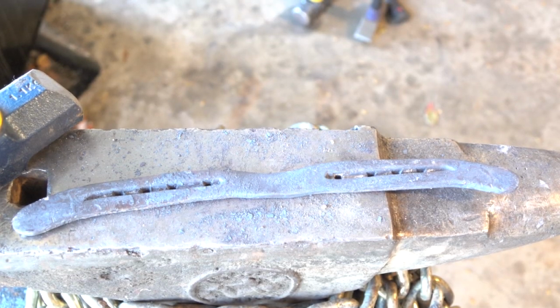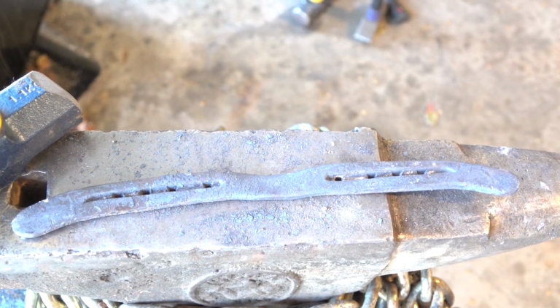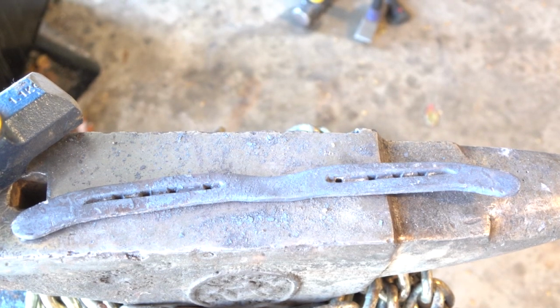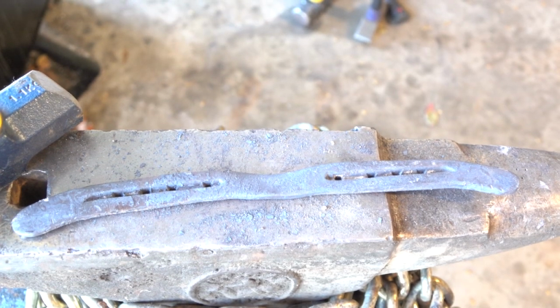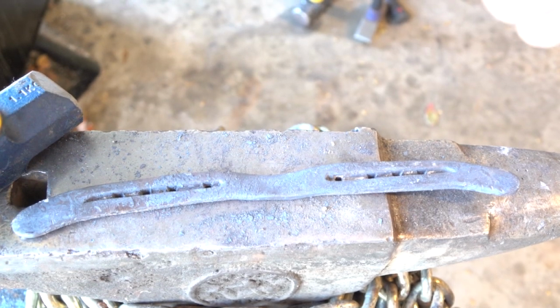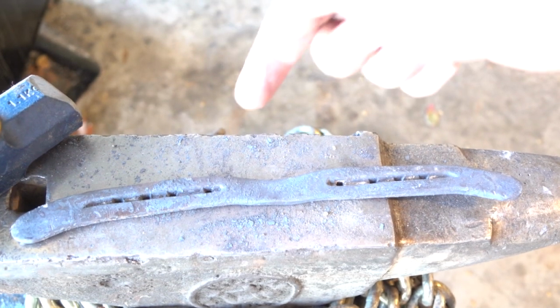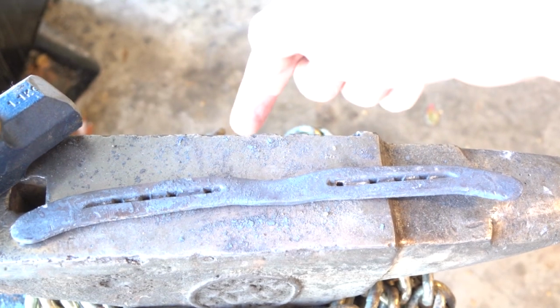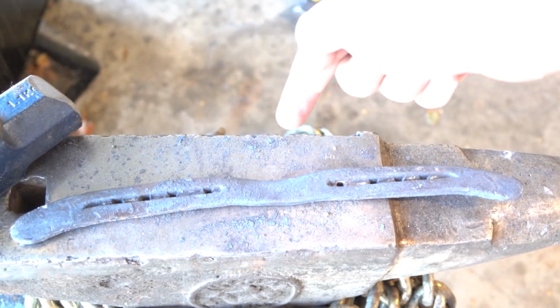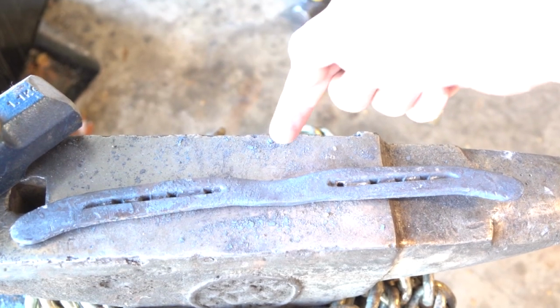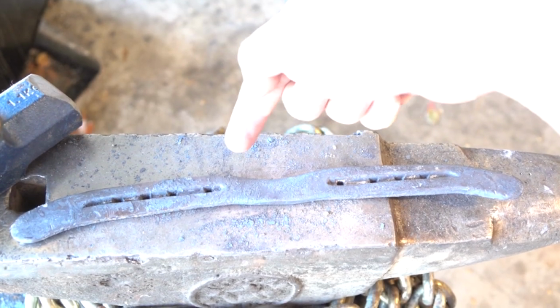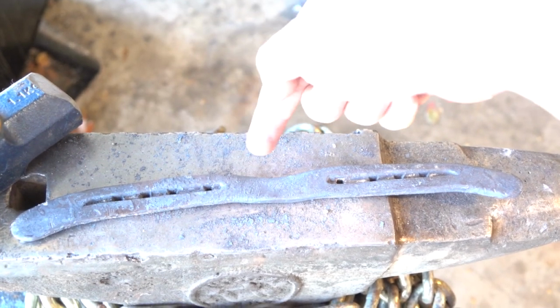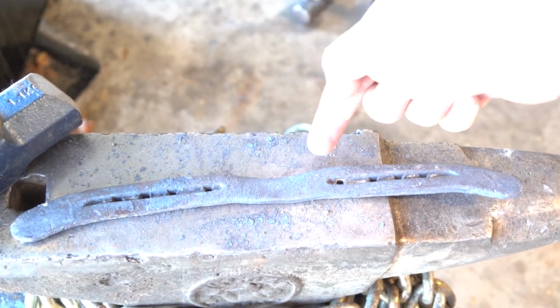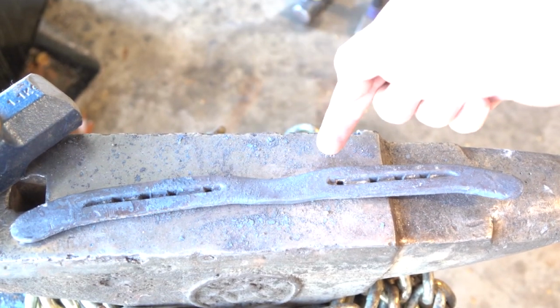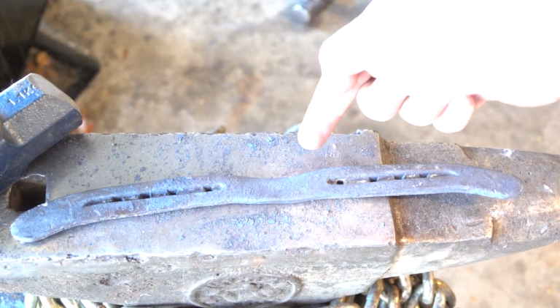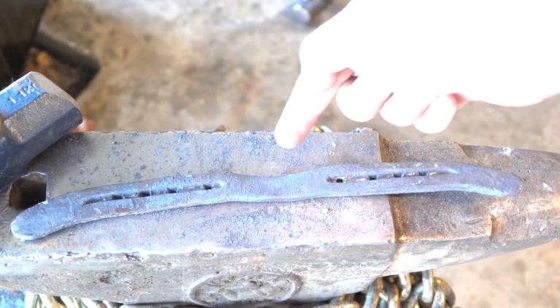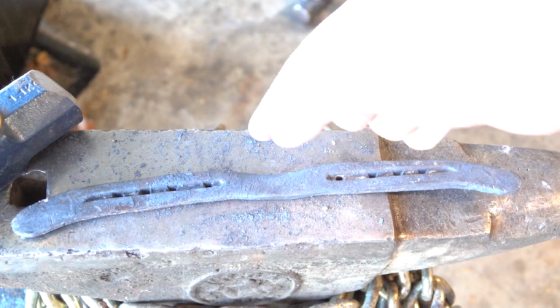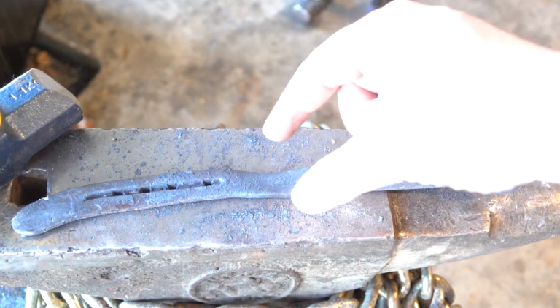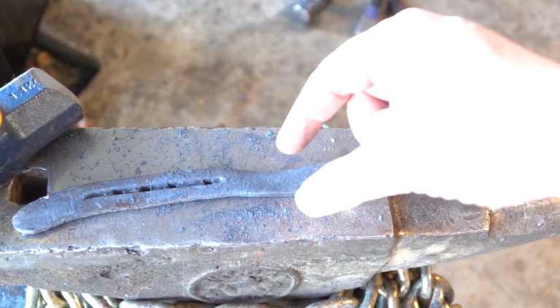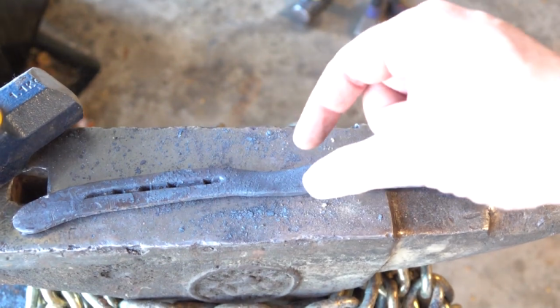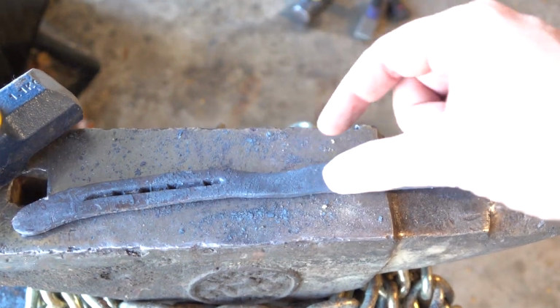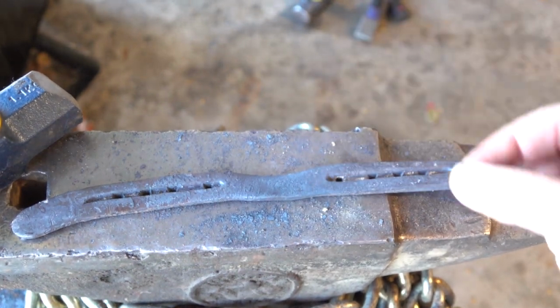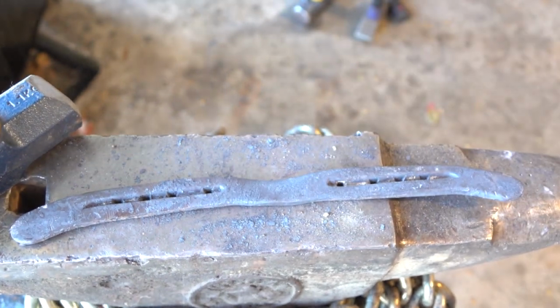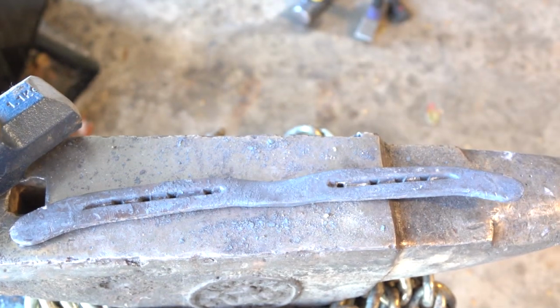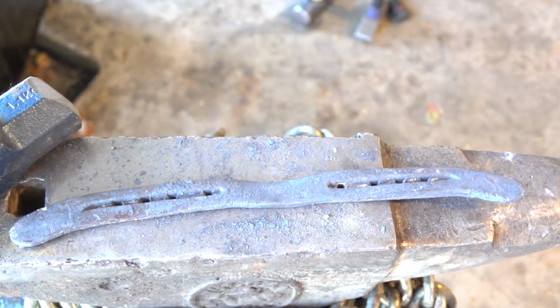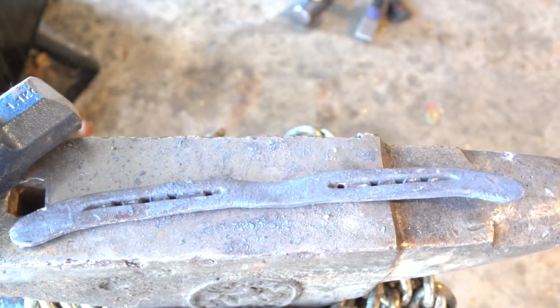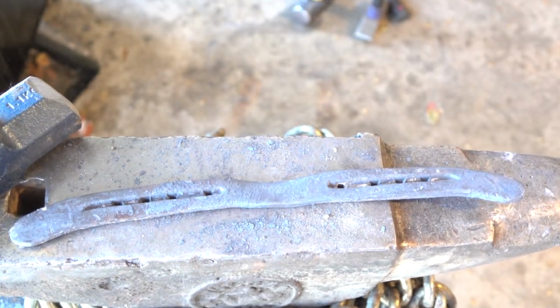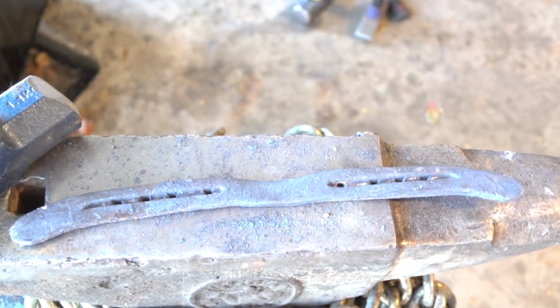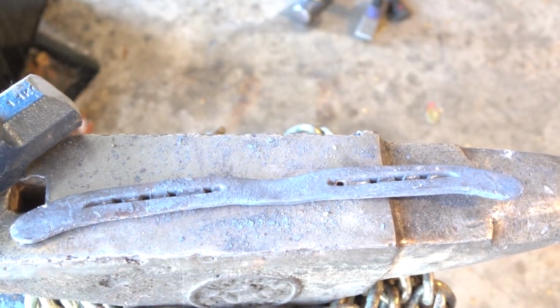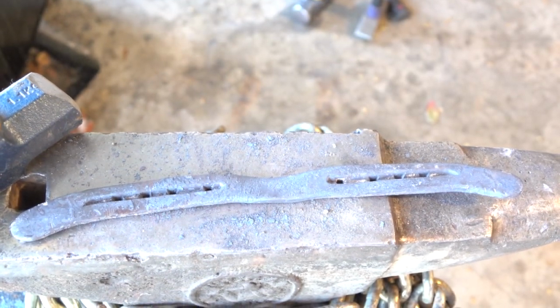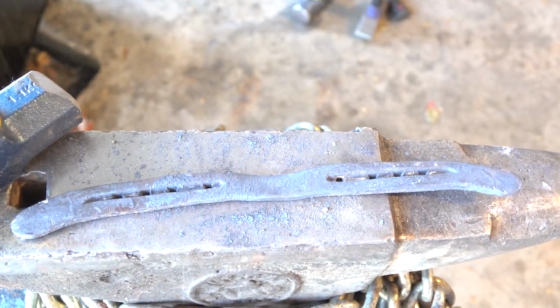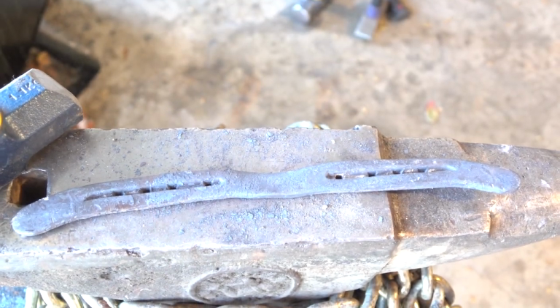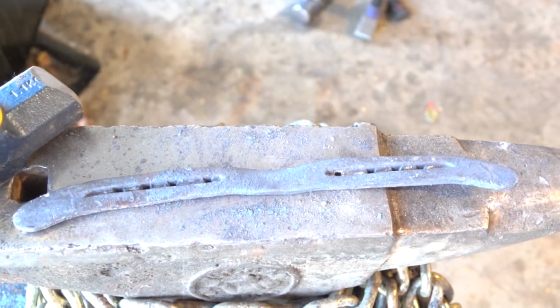Hey, no one got burned. And look at this little divot here — this might make a good transition point from the blade to the handle.